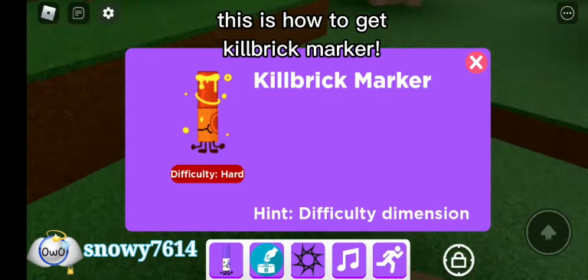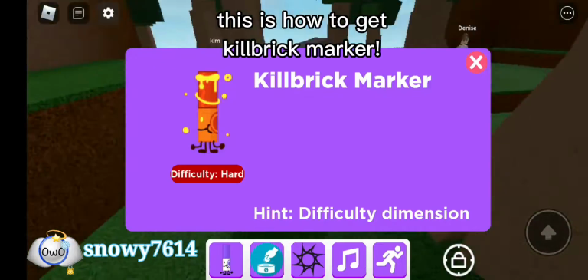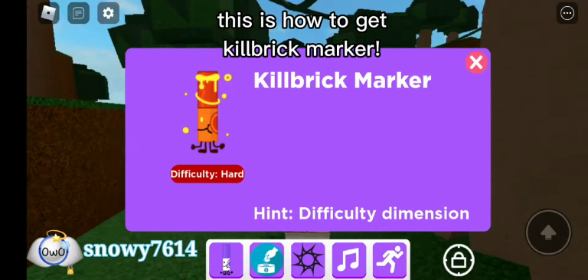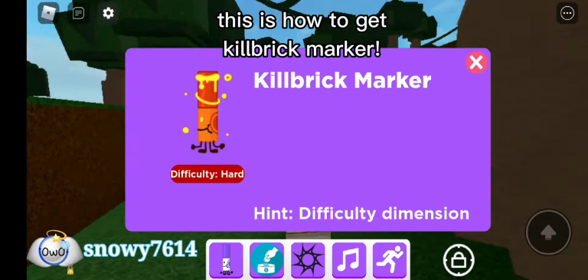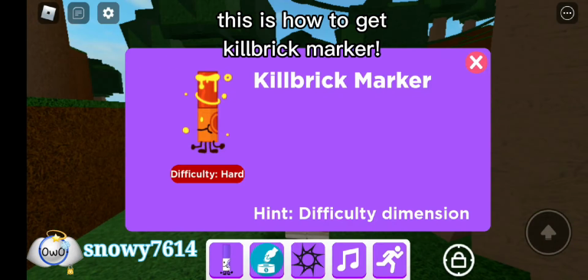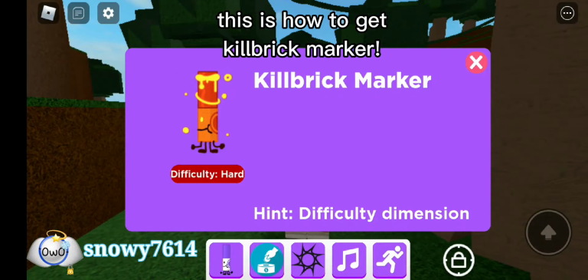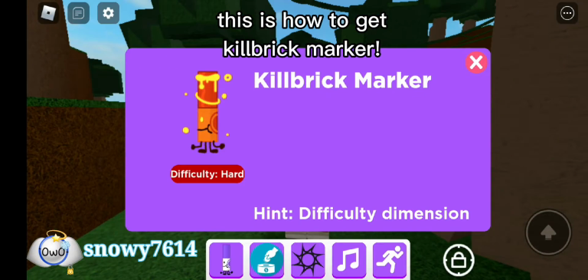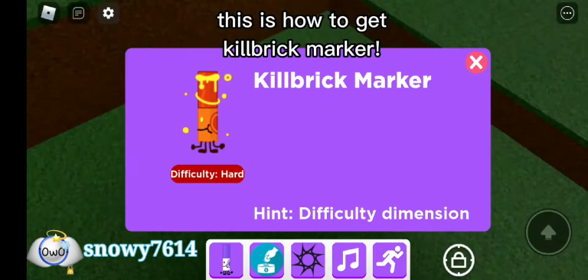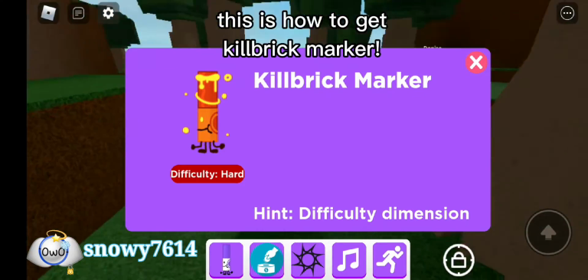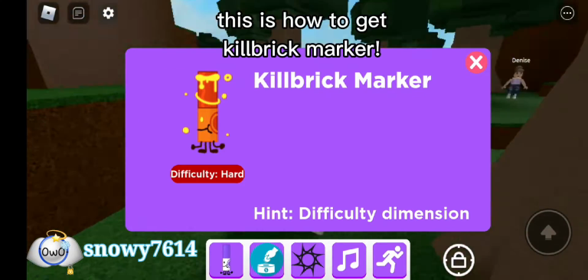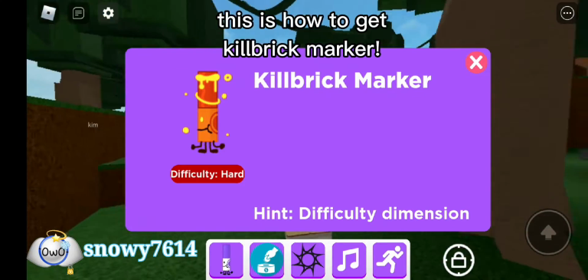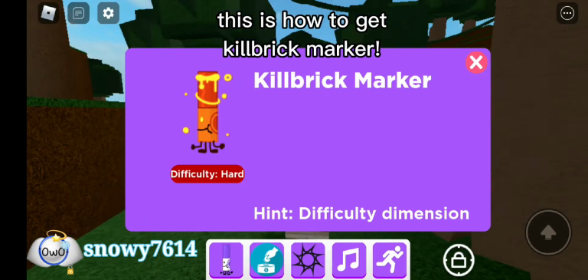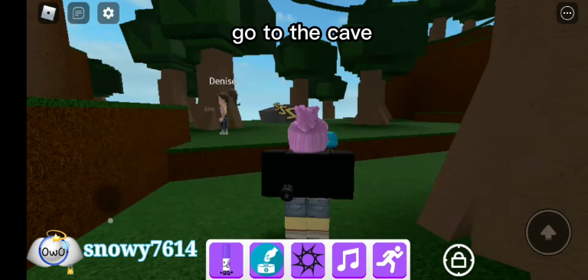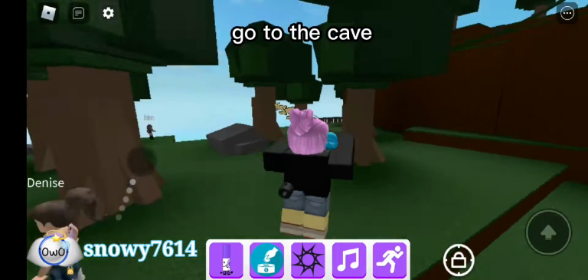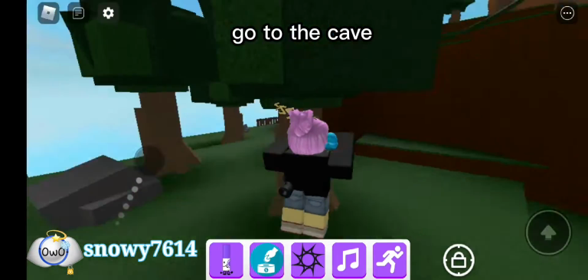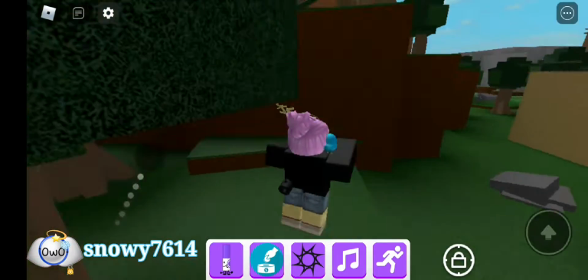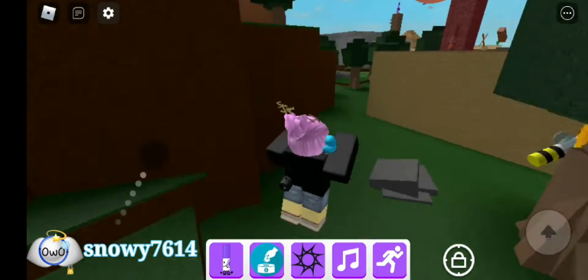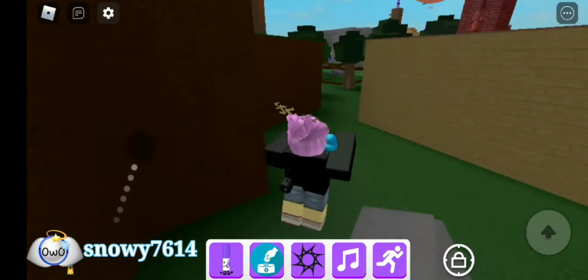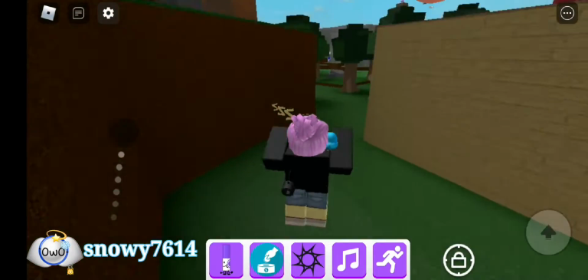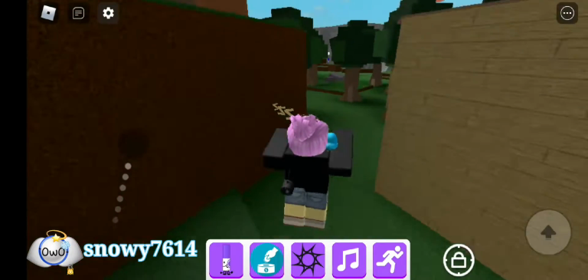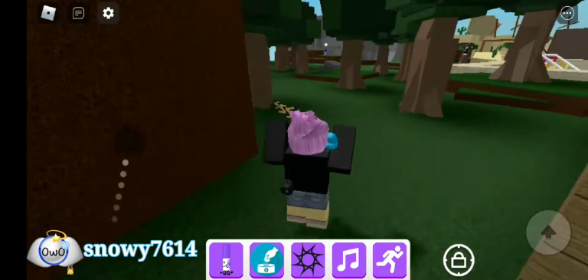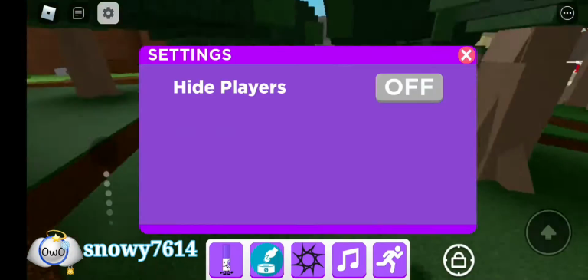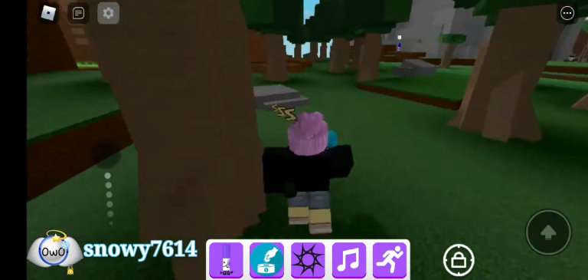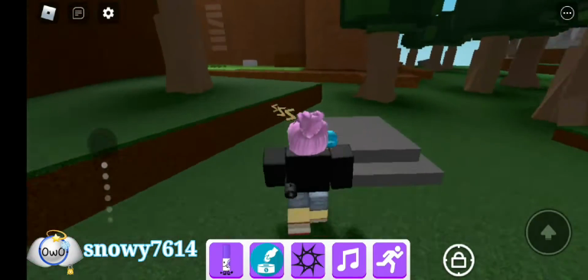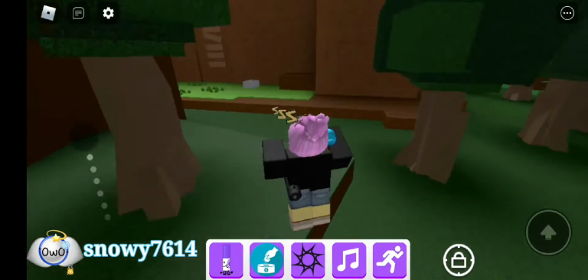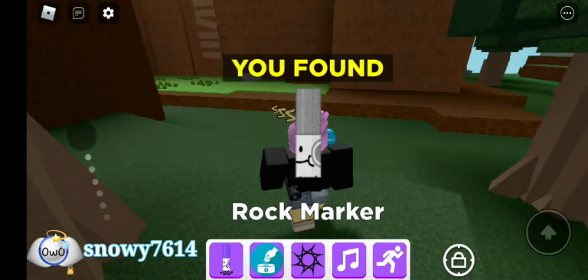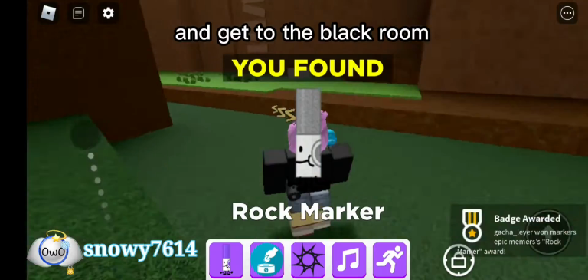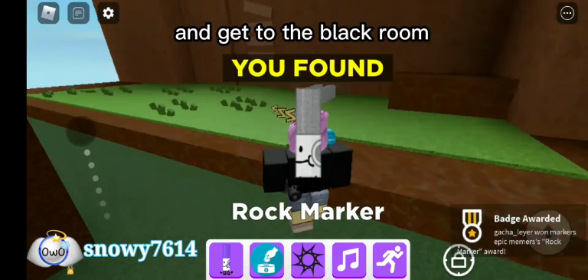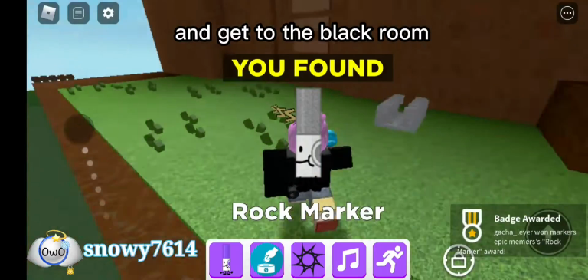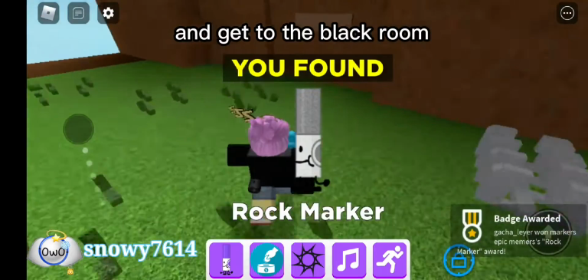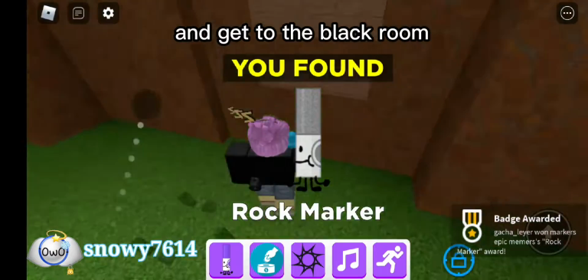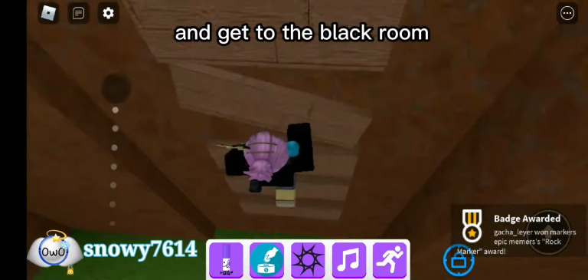This is how to get Kilbrick Marker. Go to the cave and get to the black room.